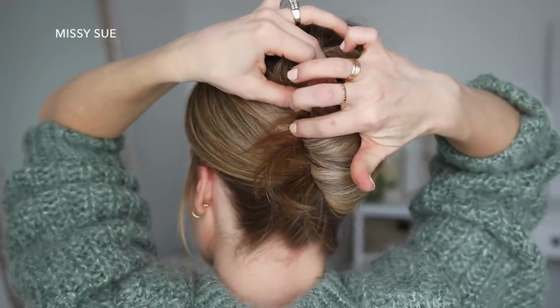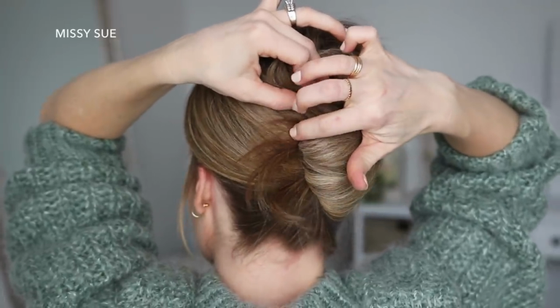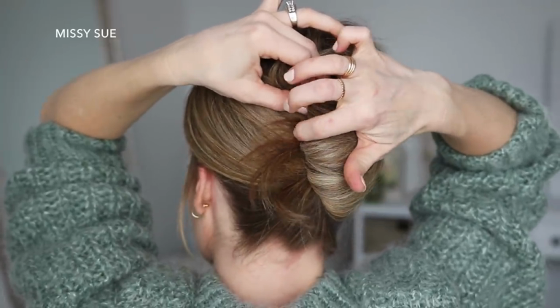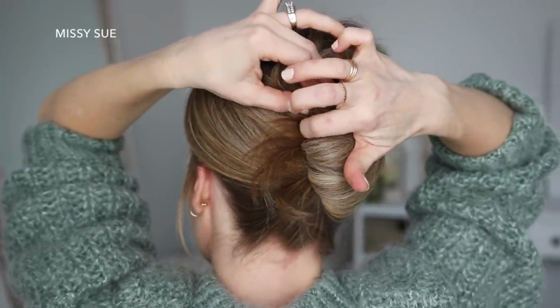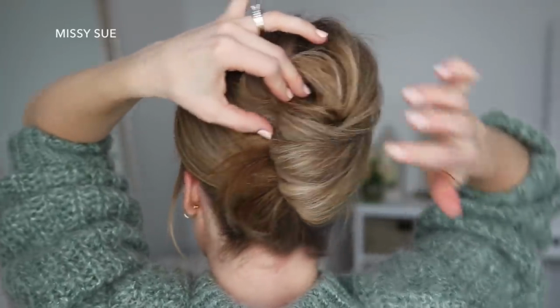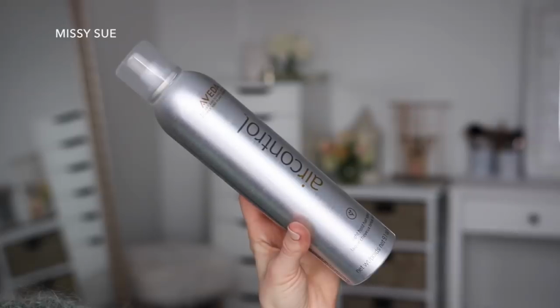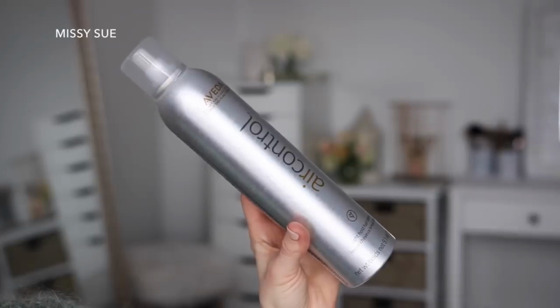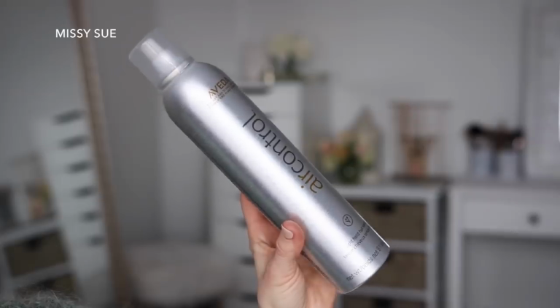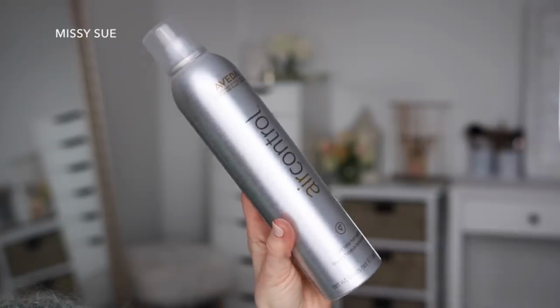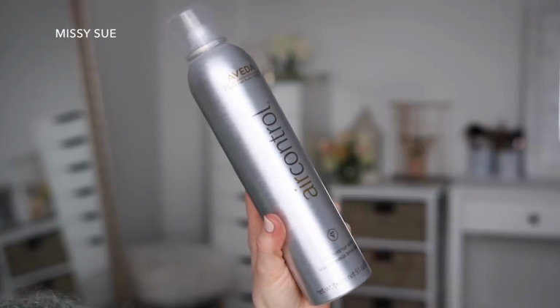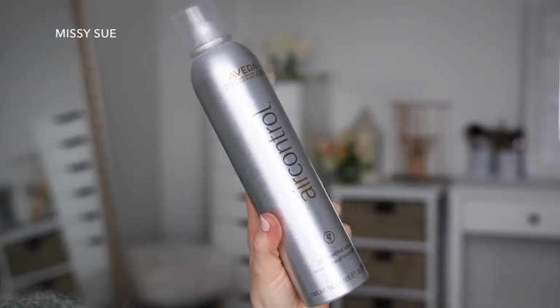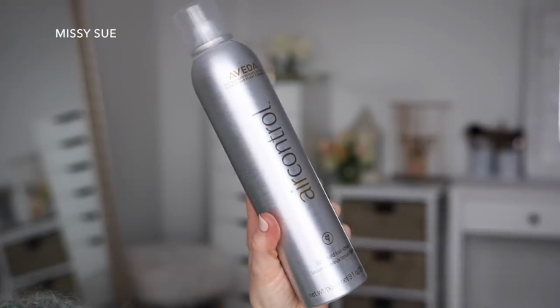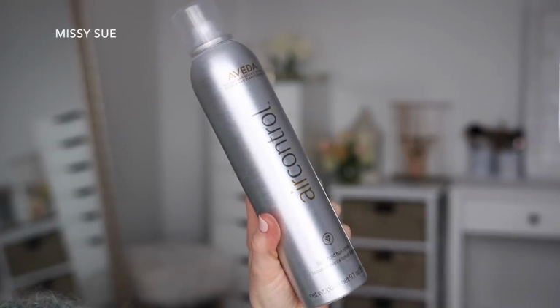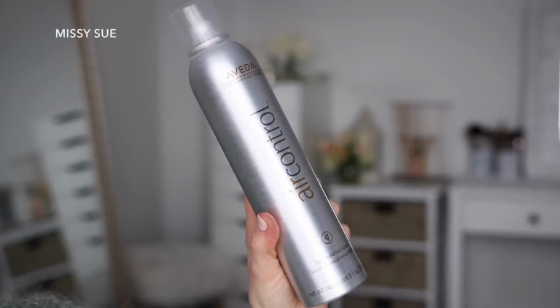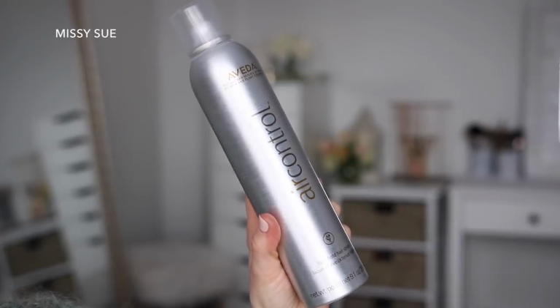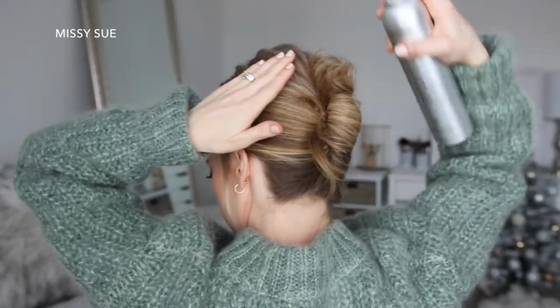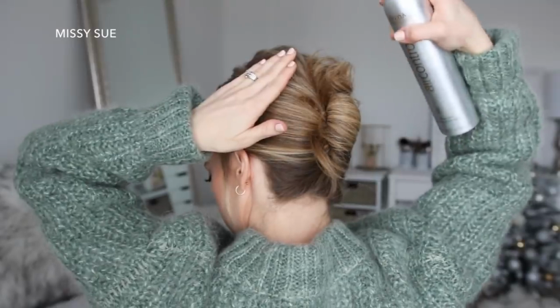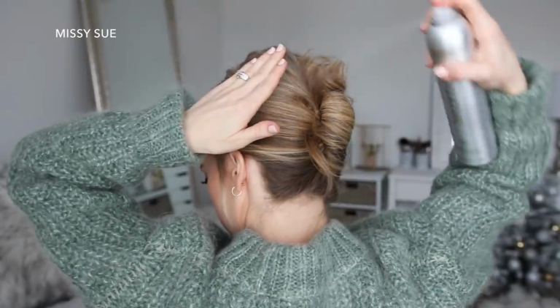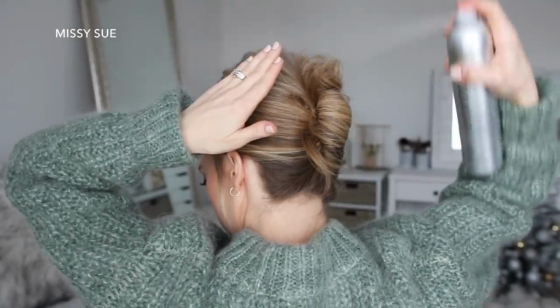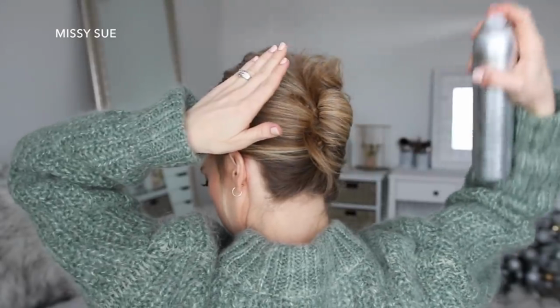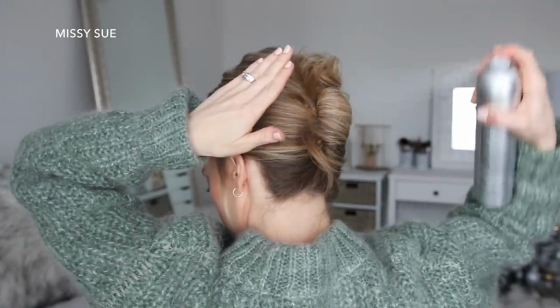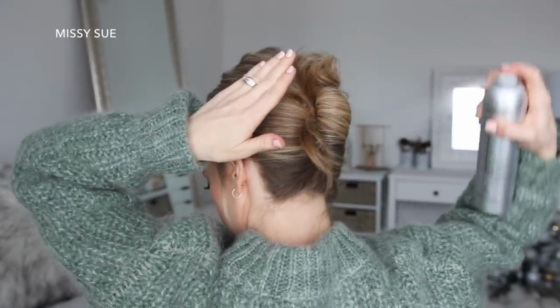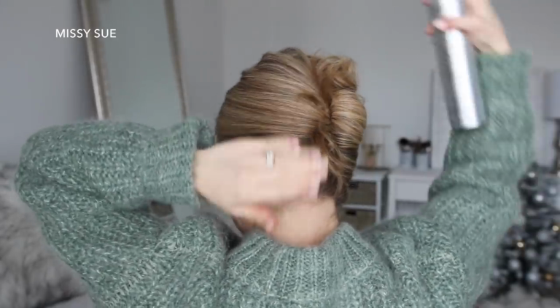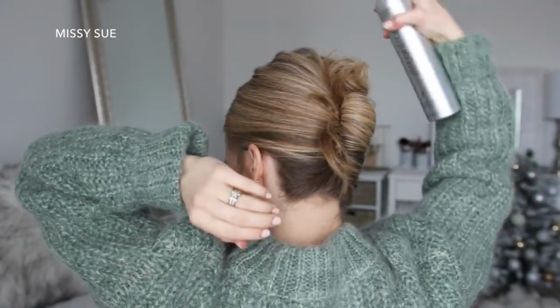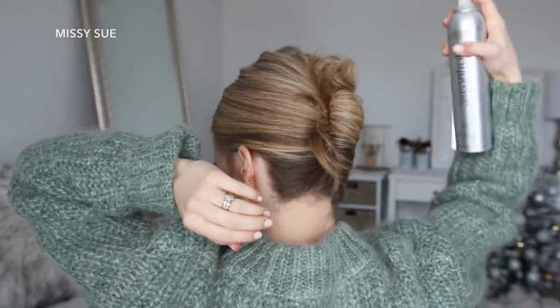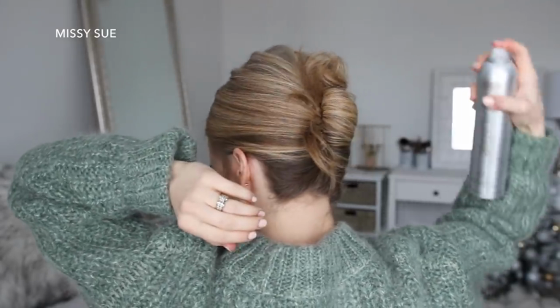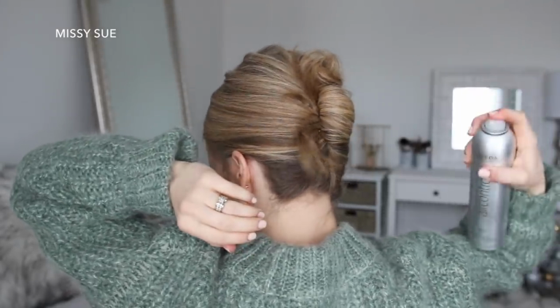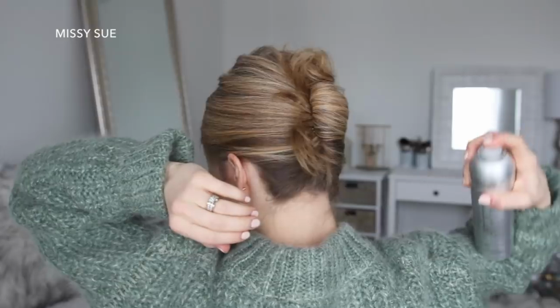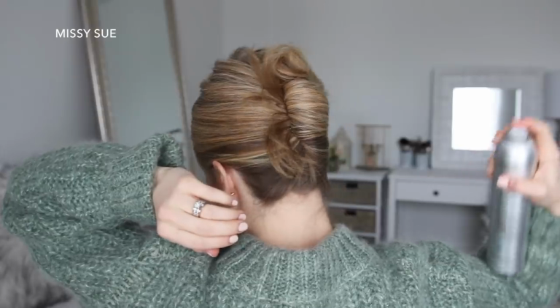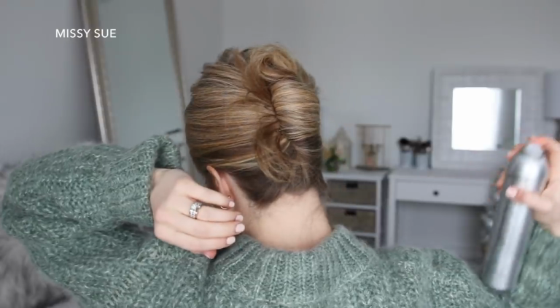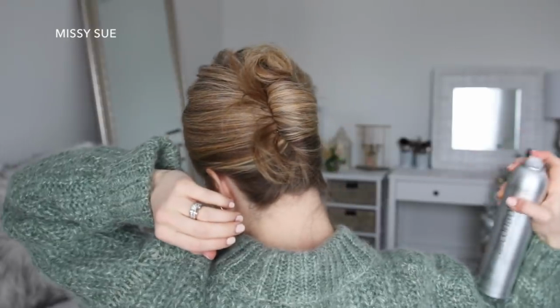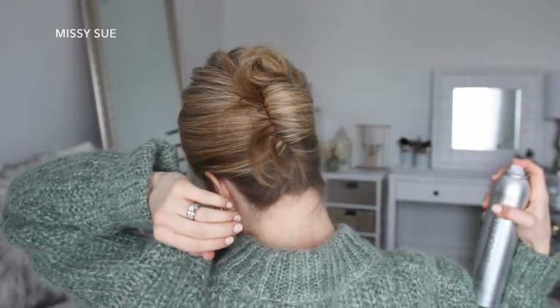Then to set the style in place, I'm going to use the Aveda Air Control. I love using this because it's a light hold hairspray, so it sprays on dry and has a flexible workable hold.